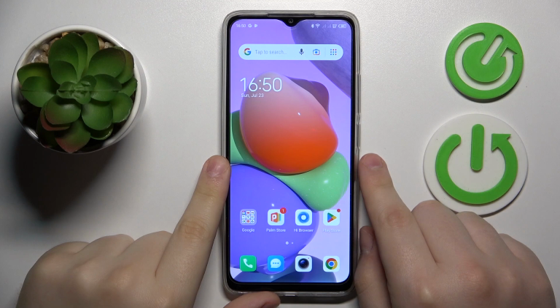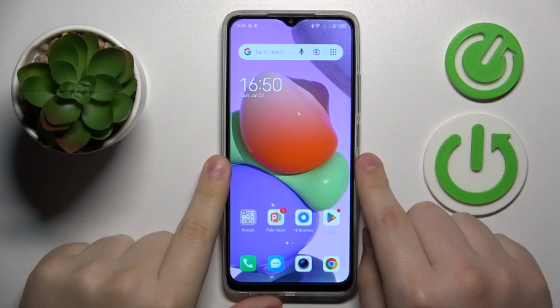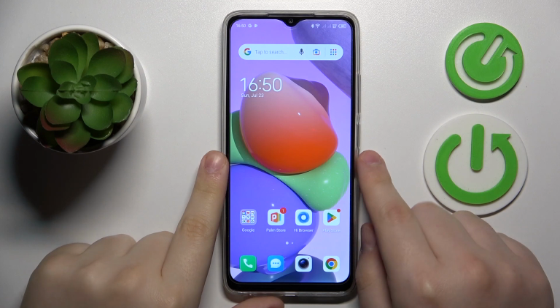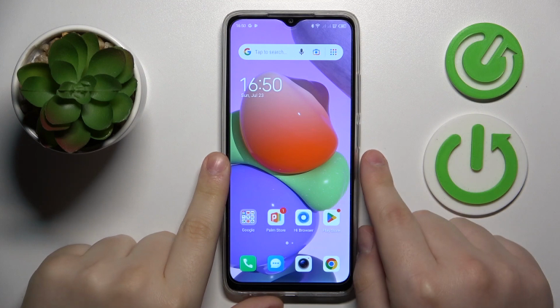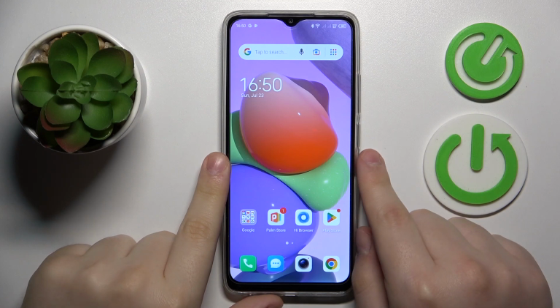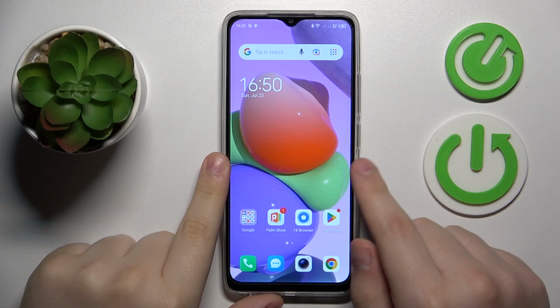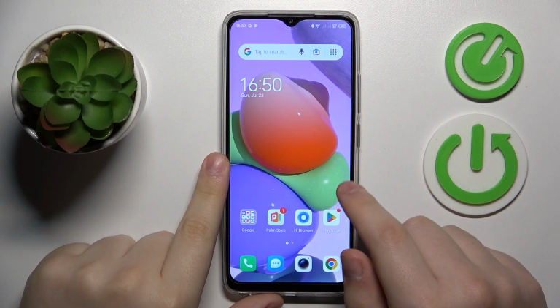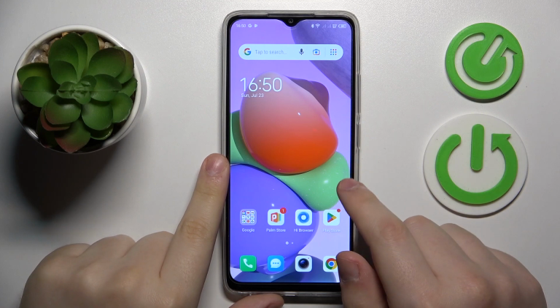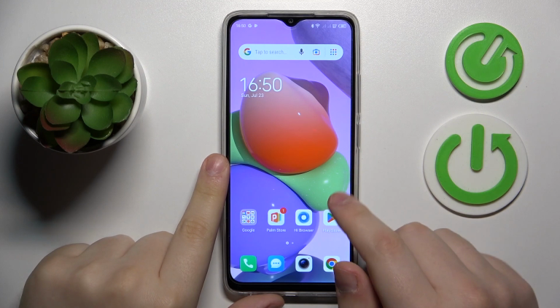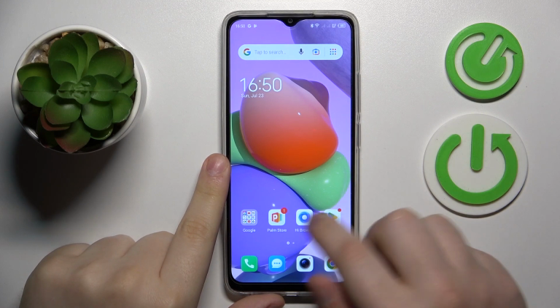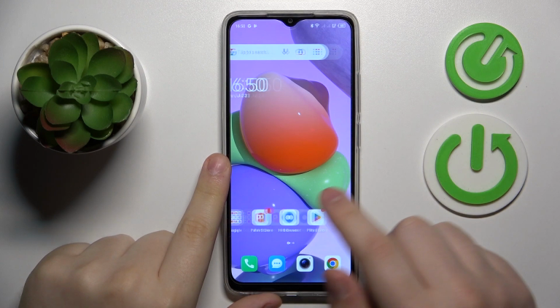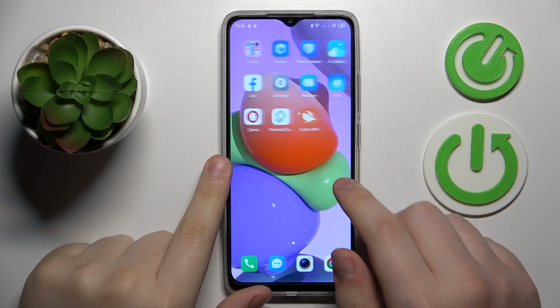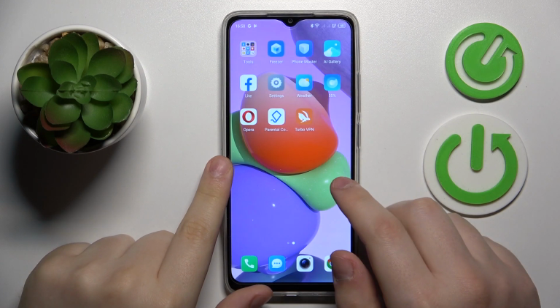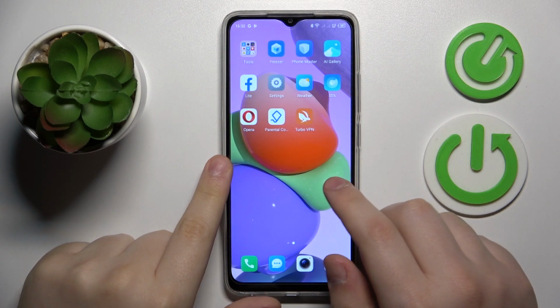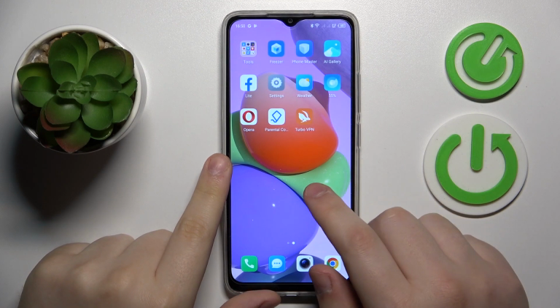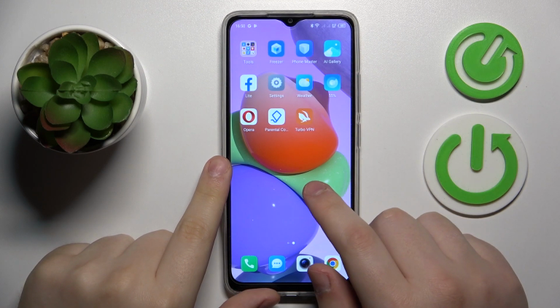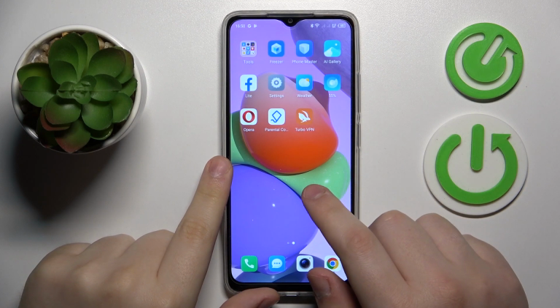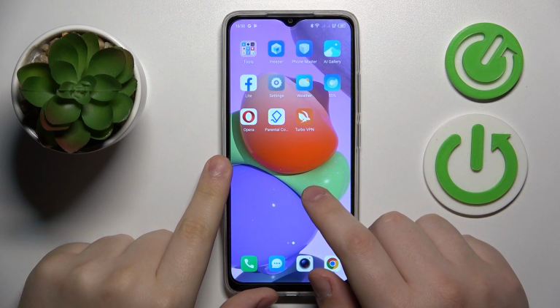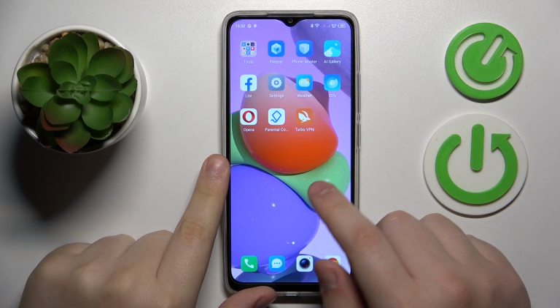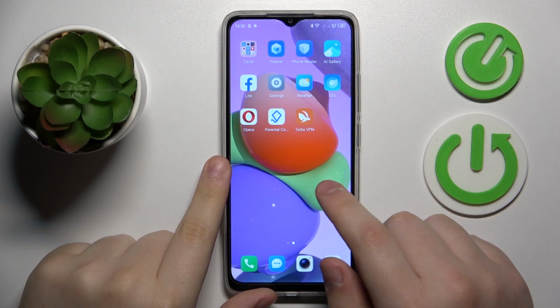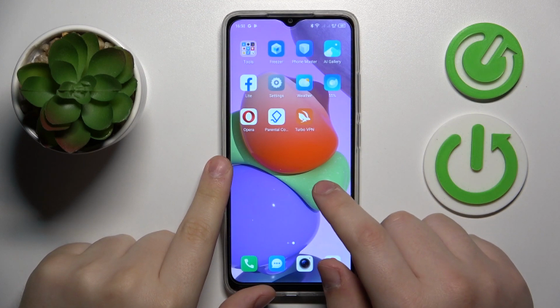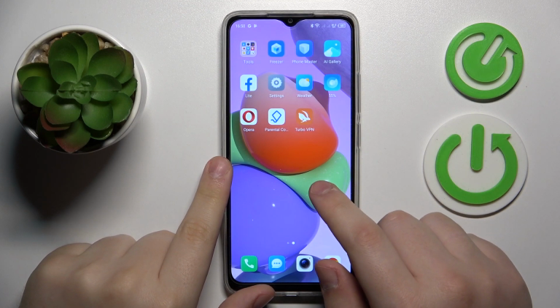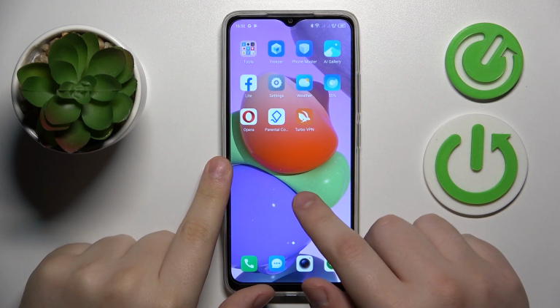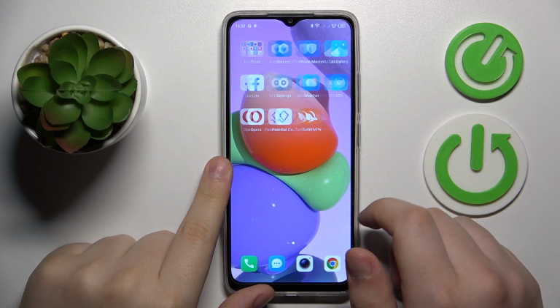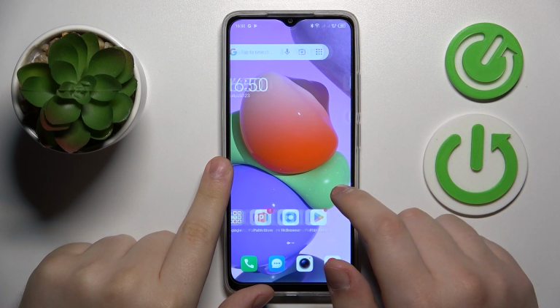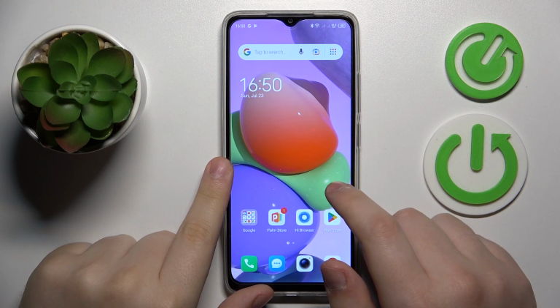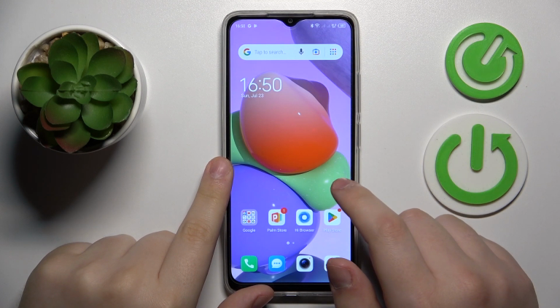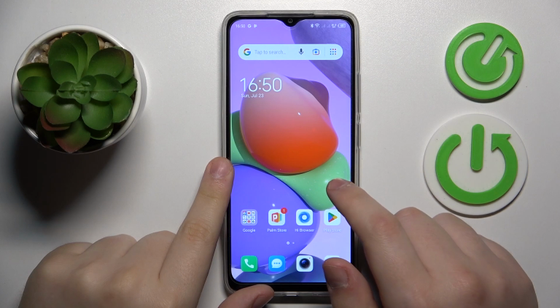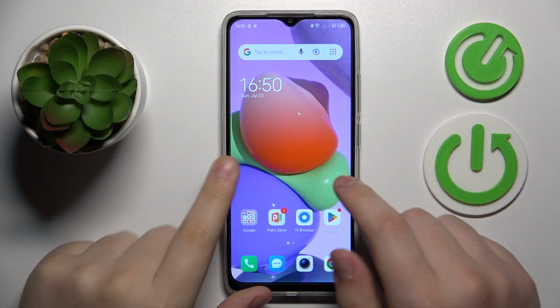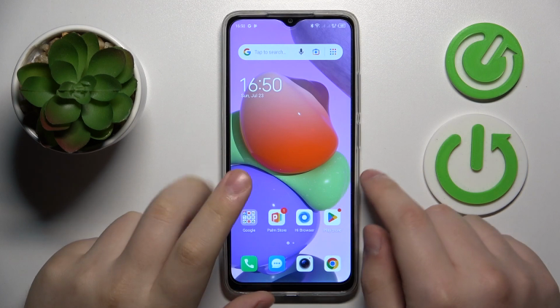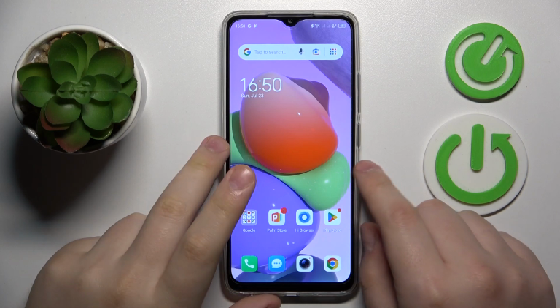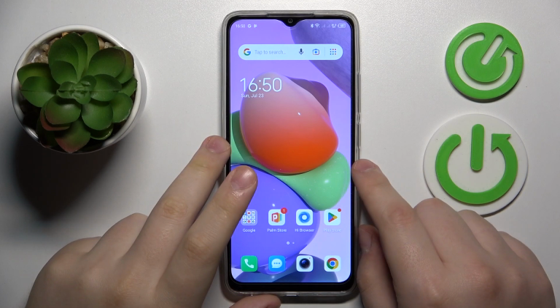This is Technopop7 and today I will show how you can scan a document into a PDF file on this device.